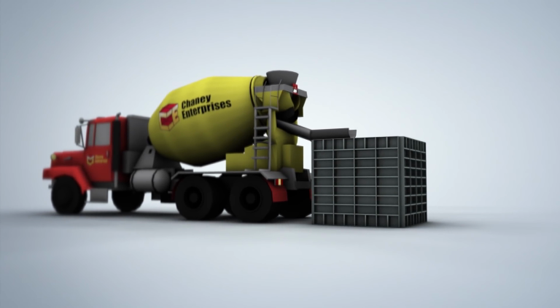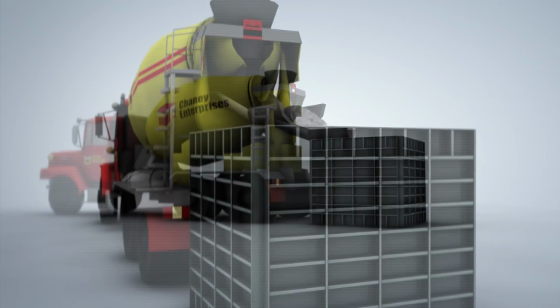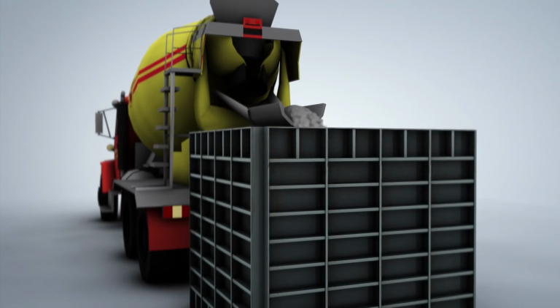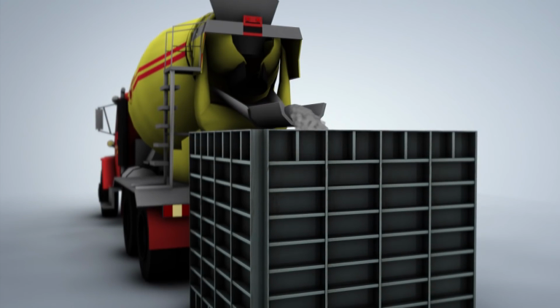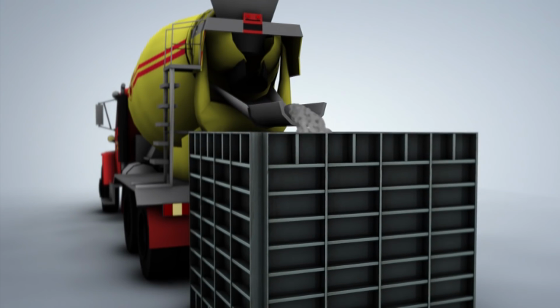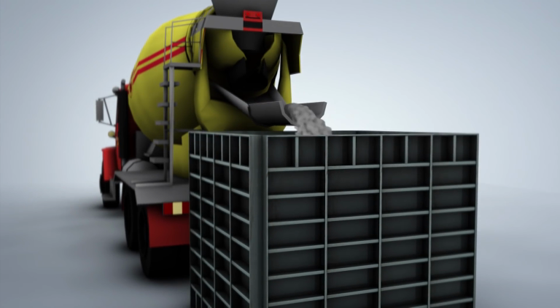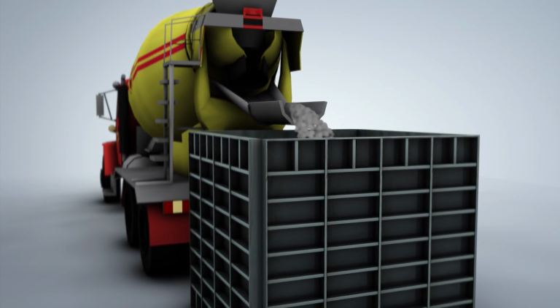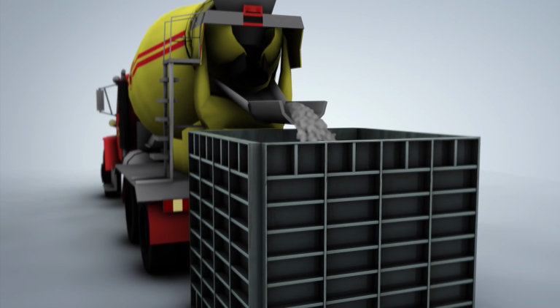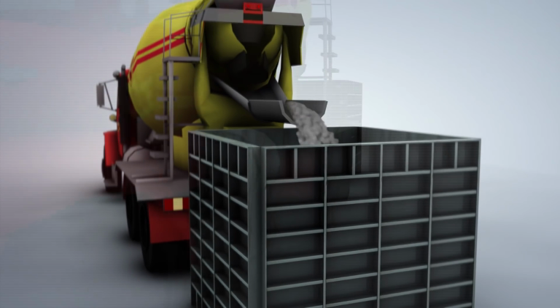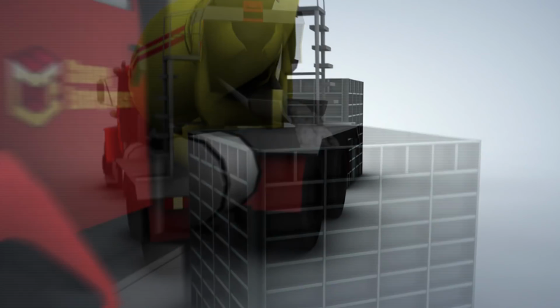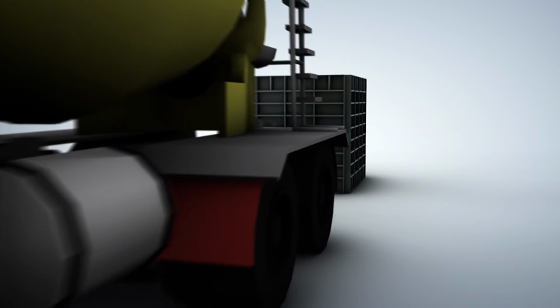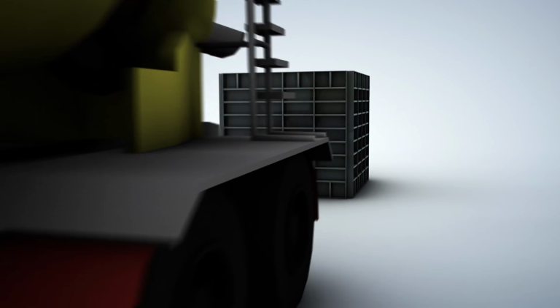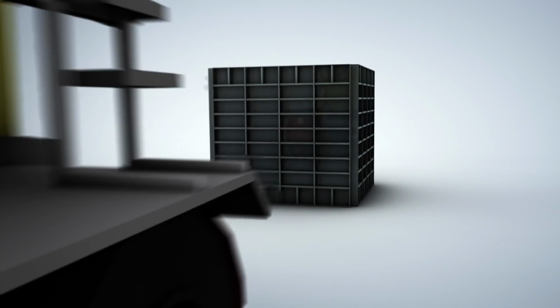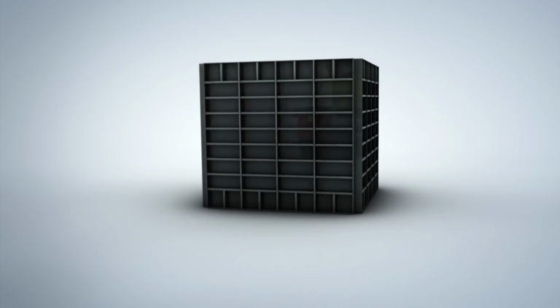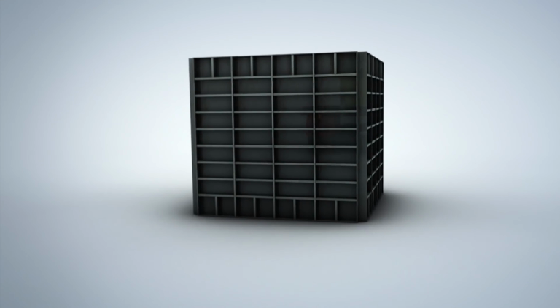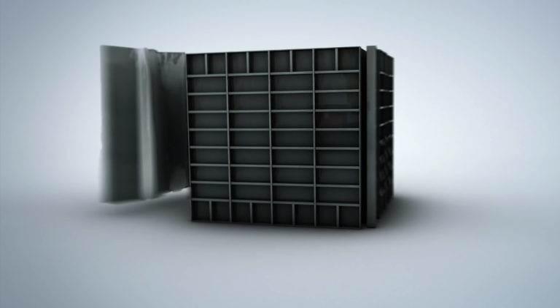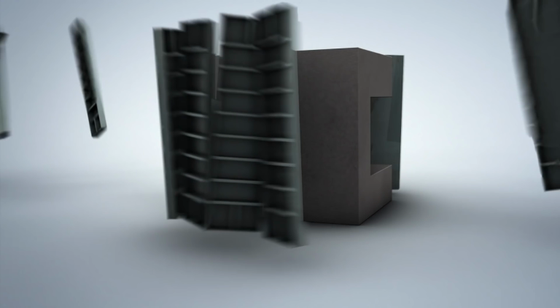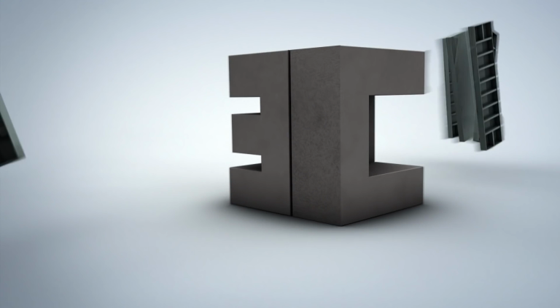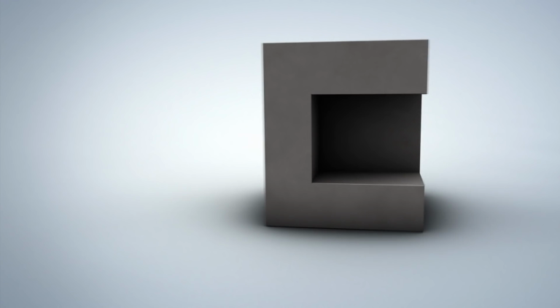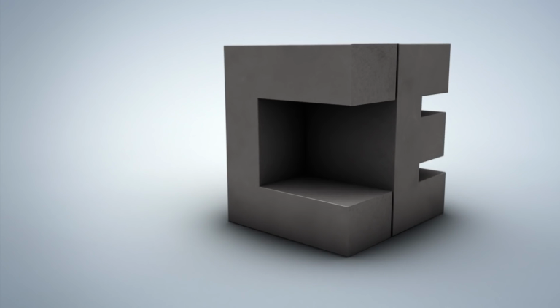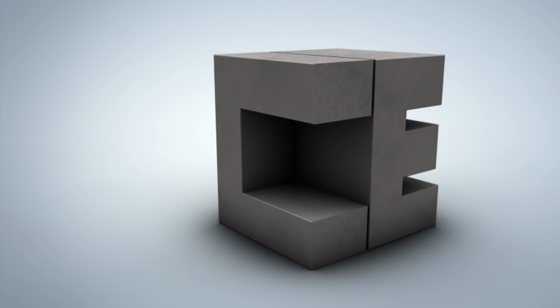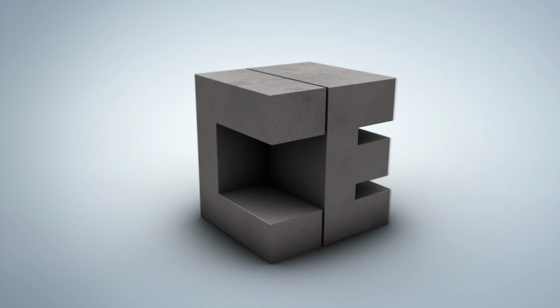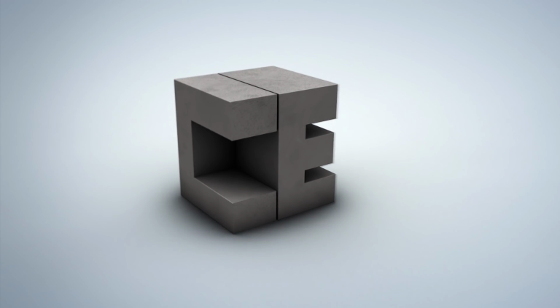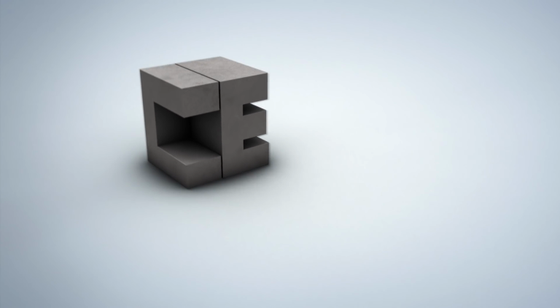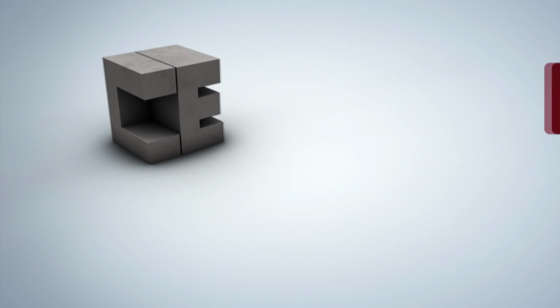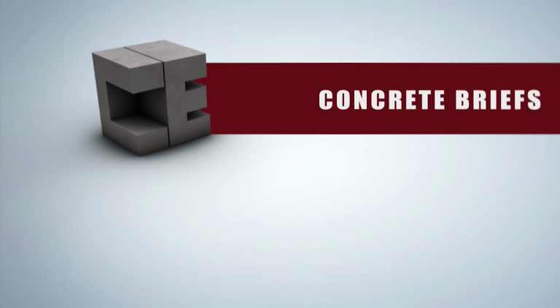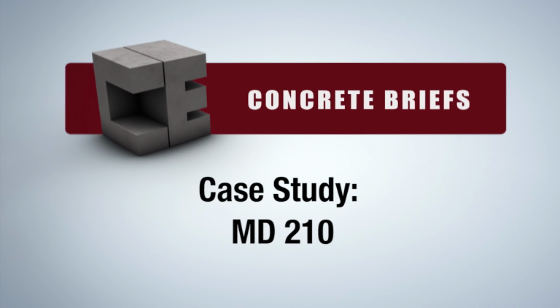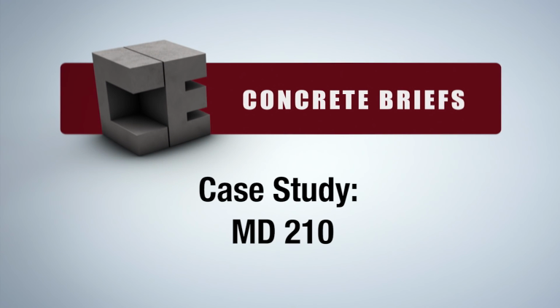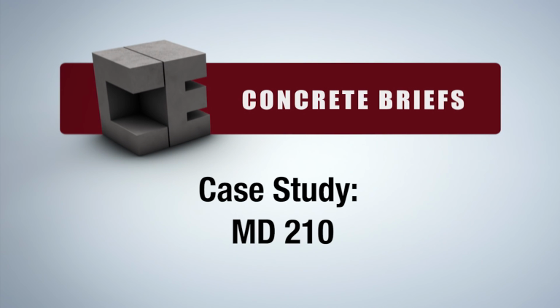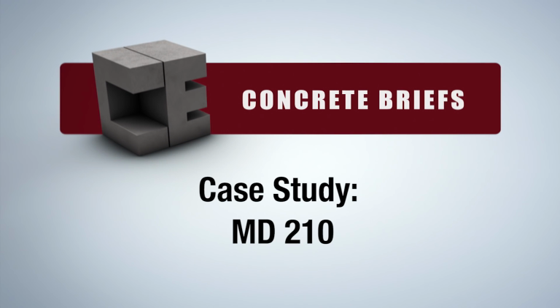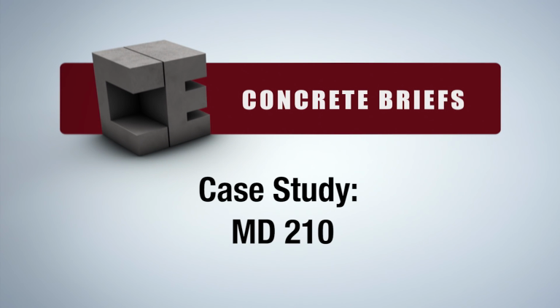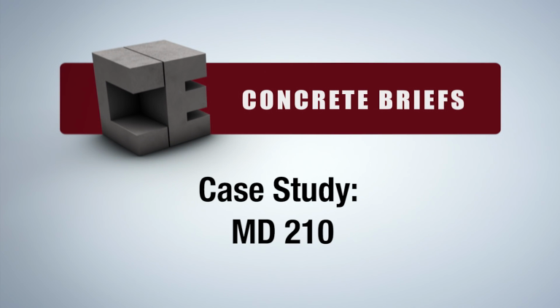Discover tips, tricks, and info about the world's most versatile building product with Cheney Enterprises Concrete Briefs.